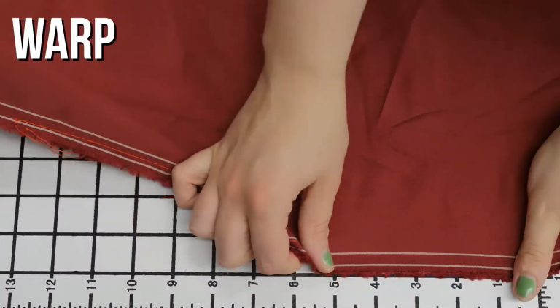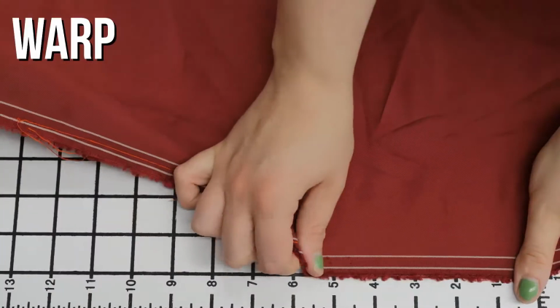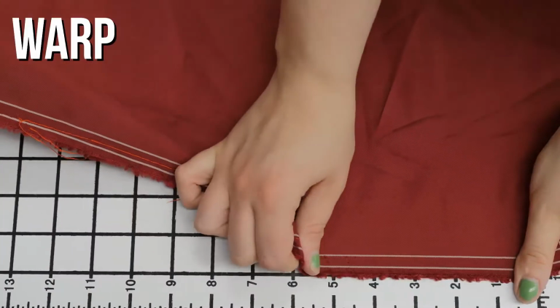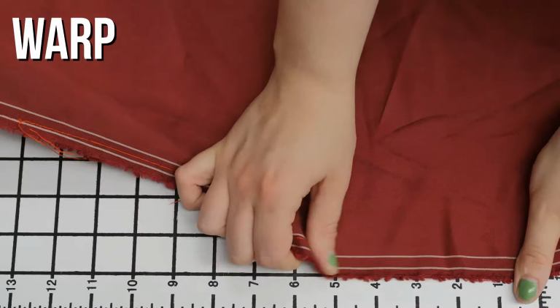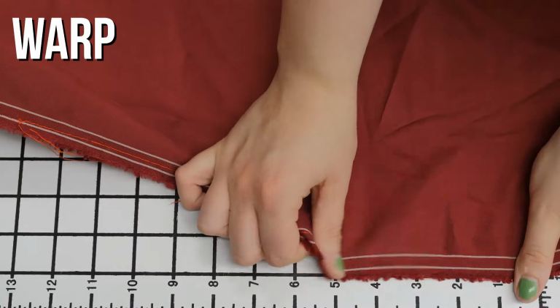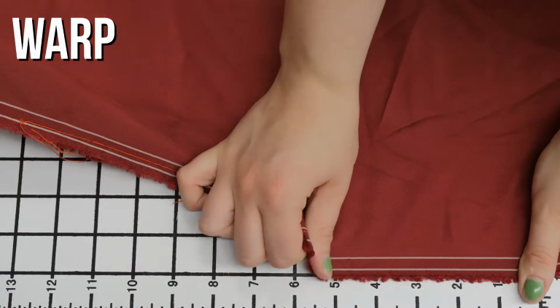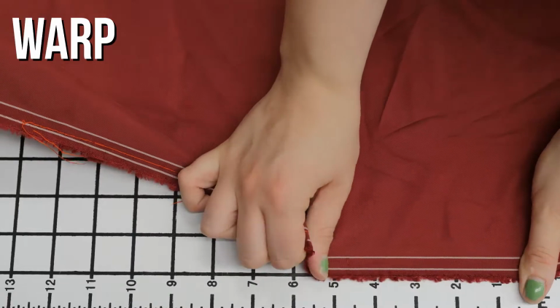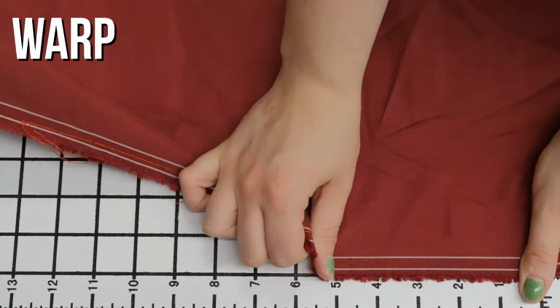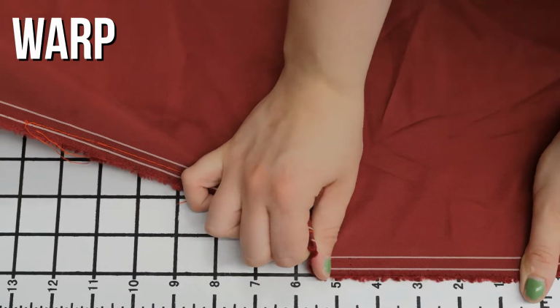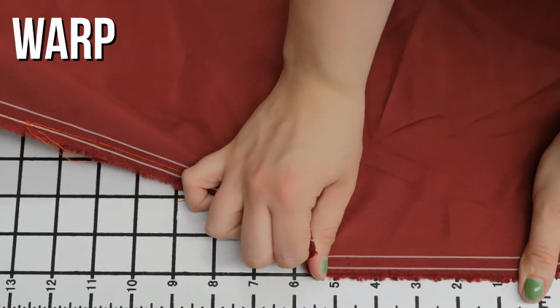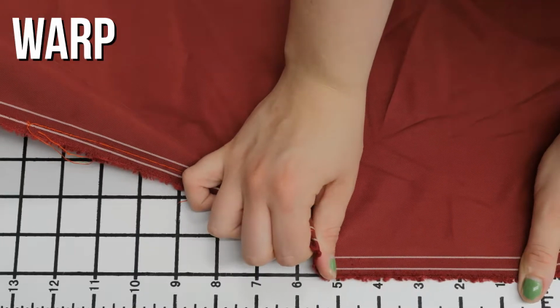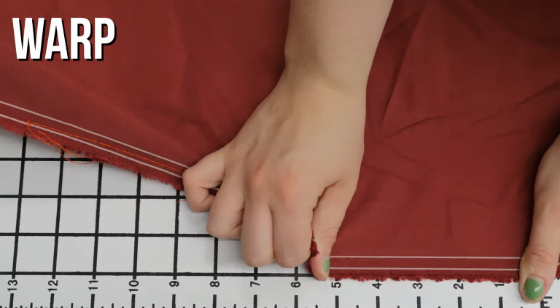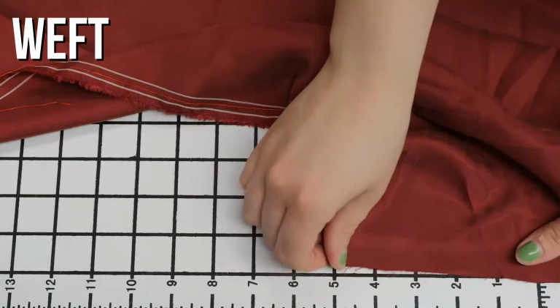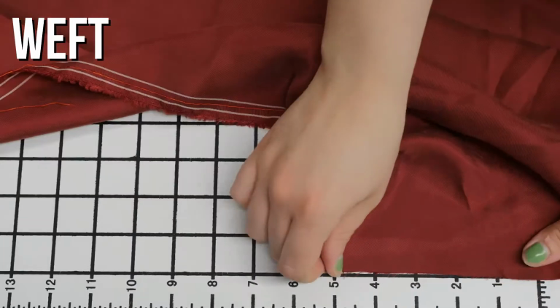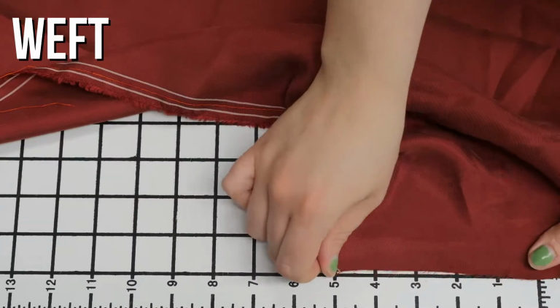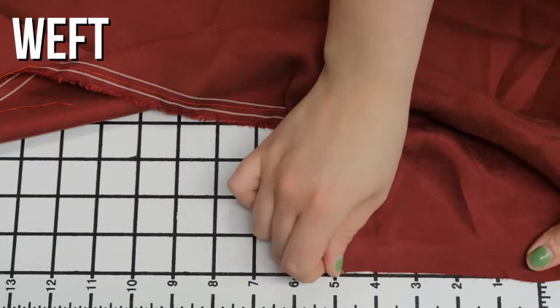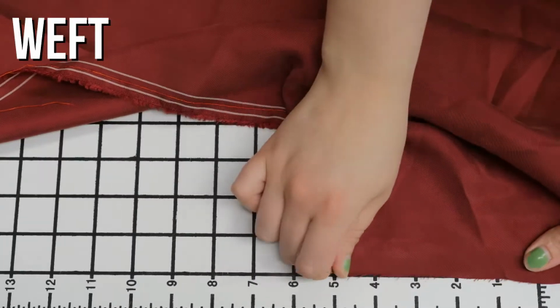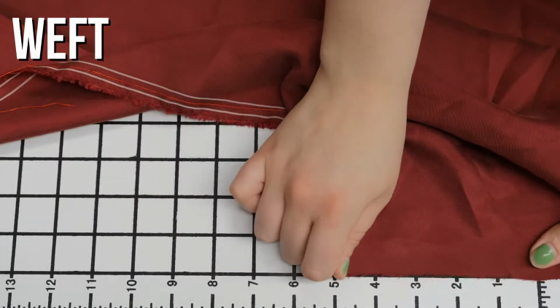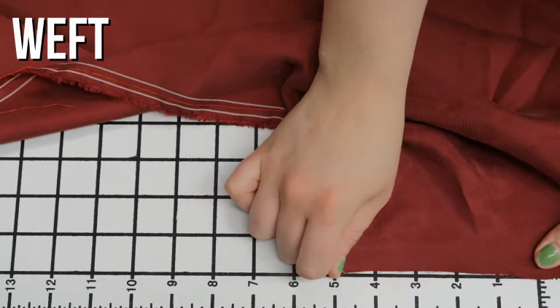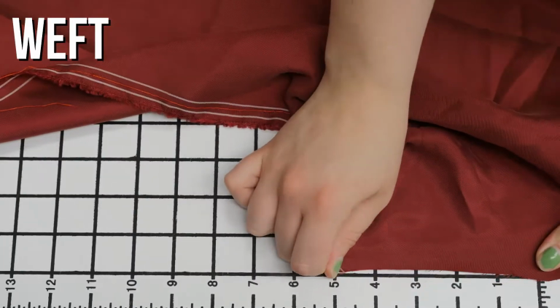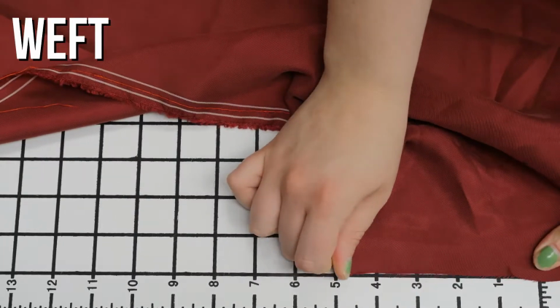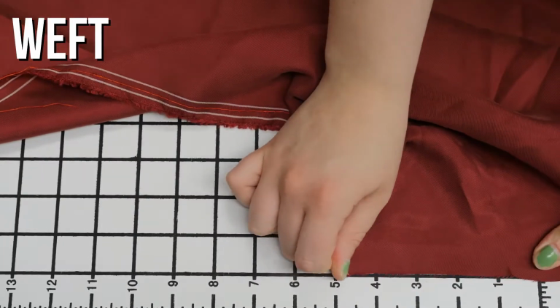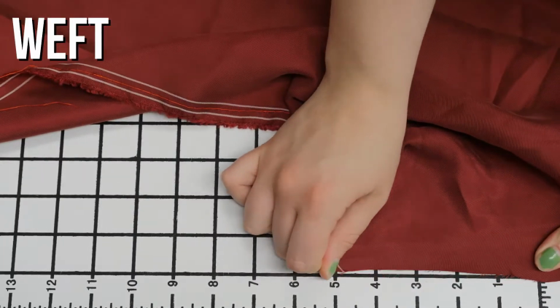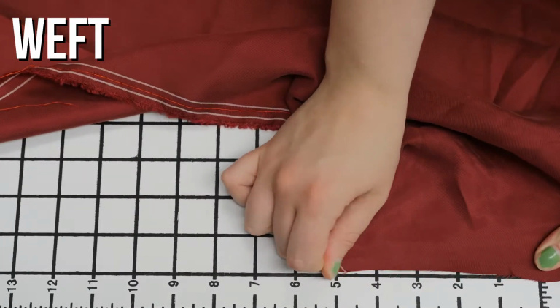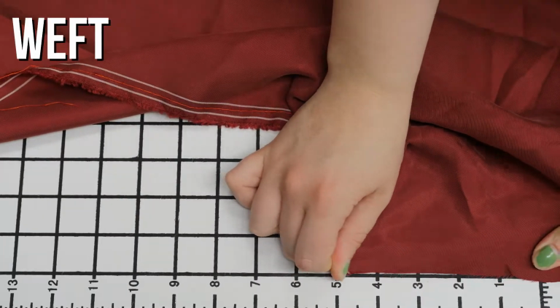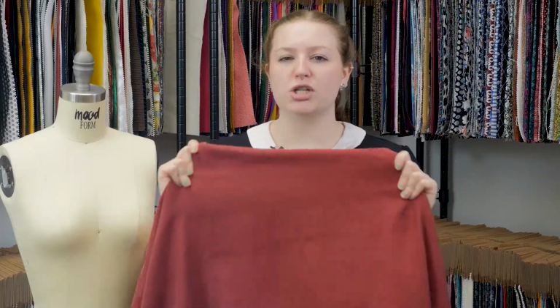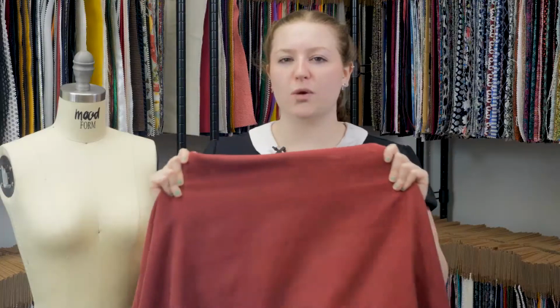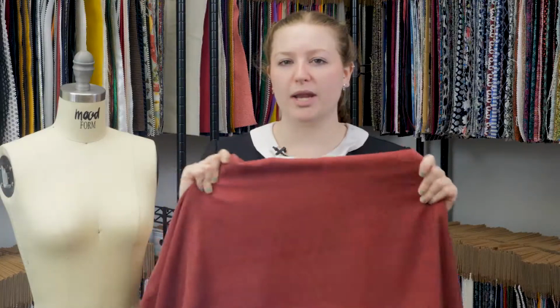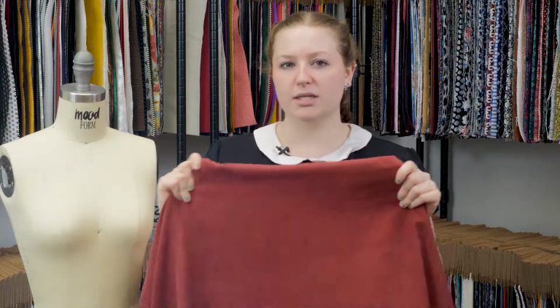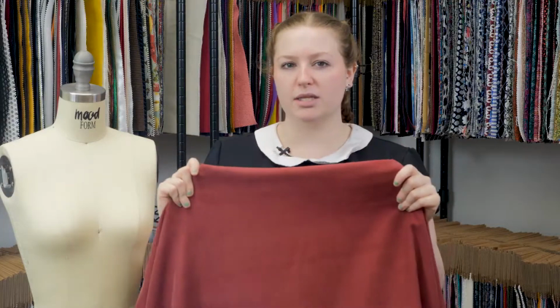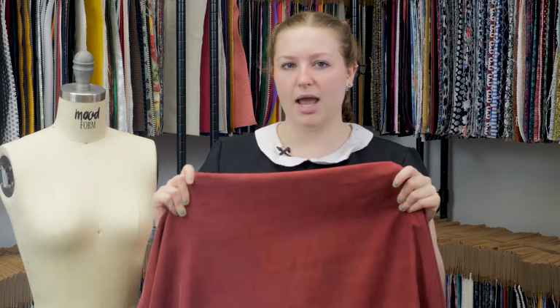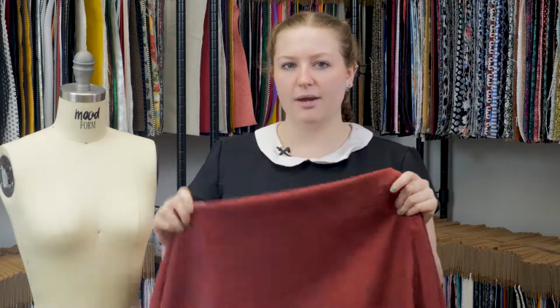There's no stretch, and it's very taut, mostly opaque, and just slightly sheer when held to the light.